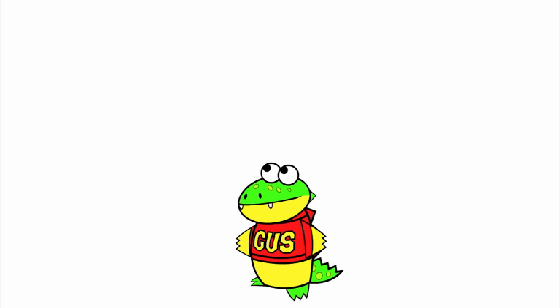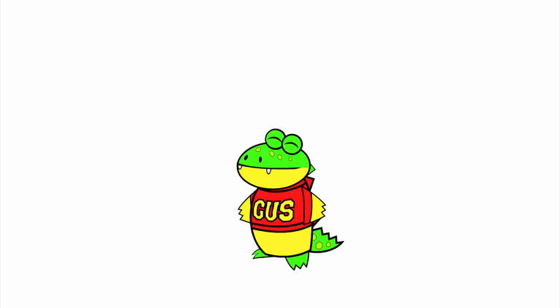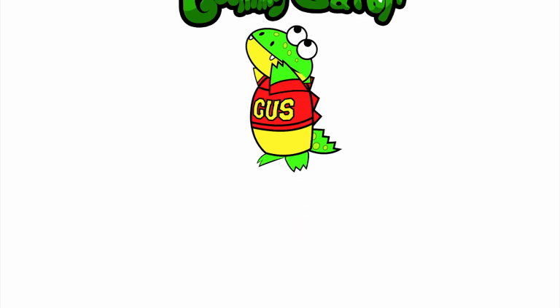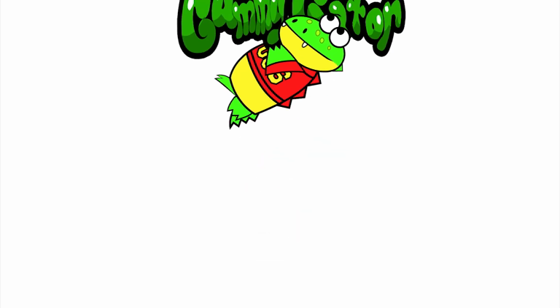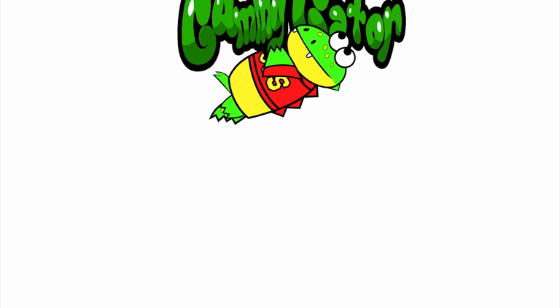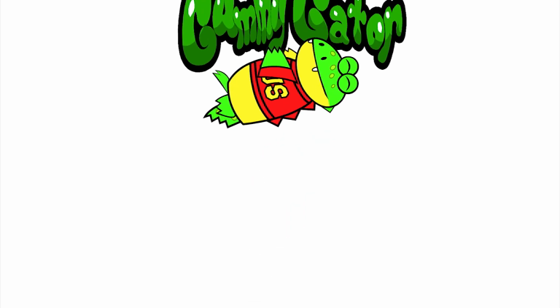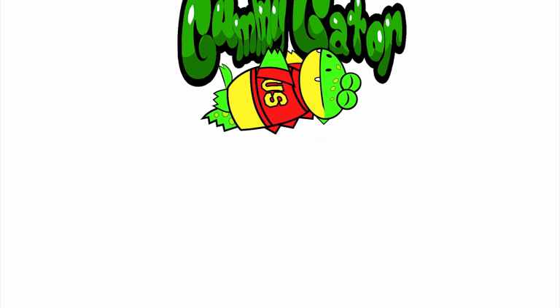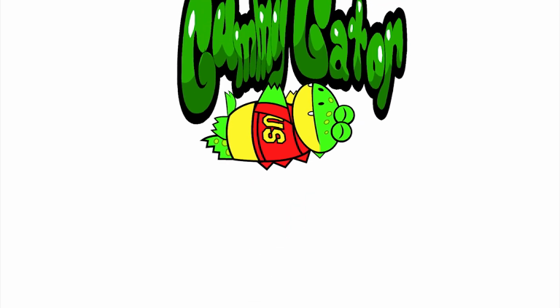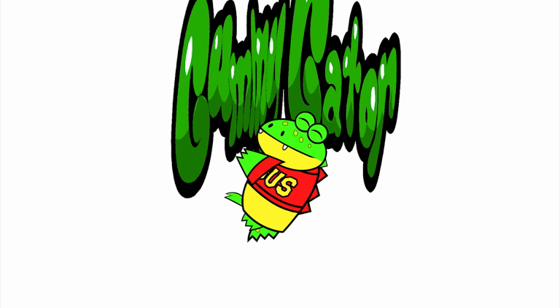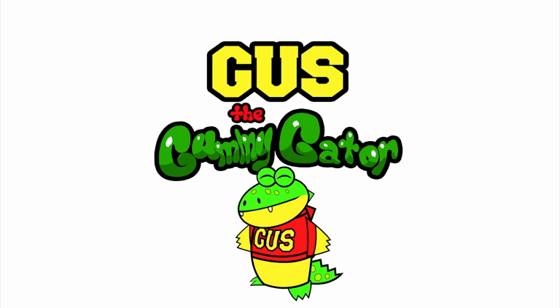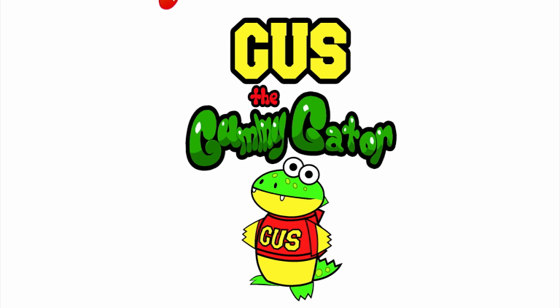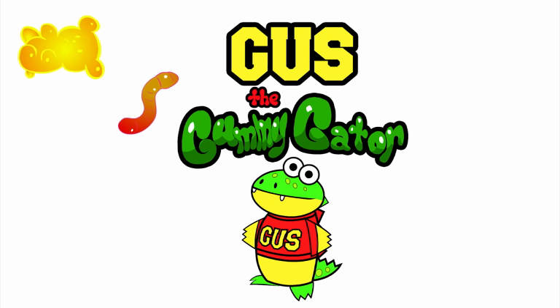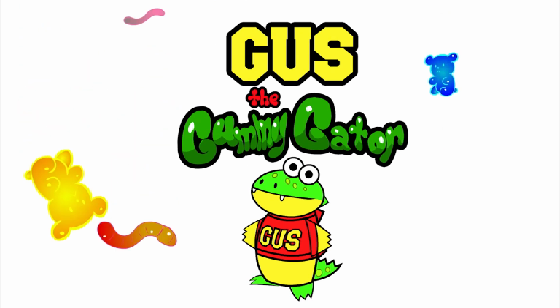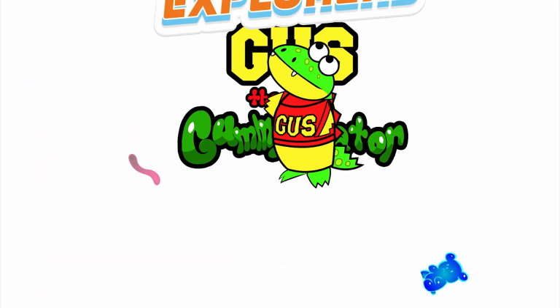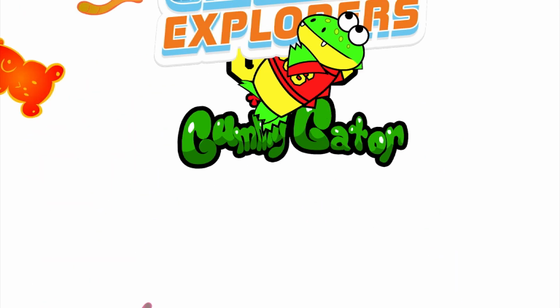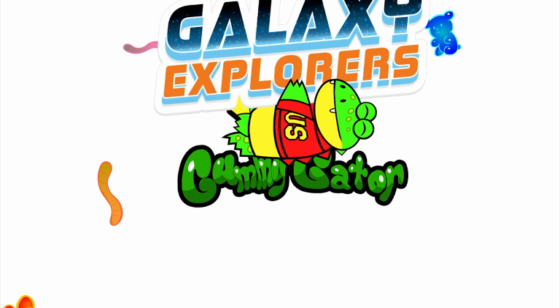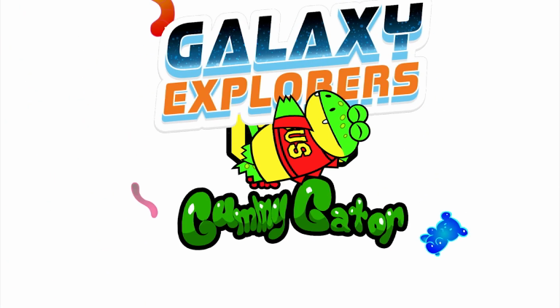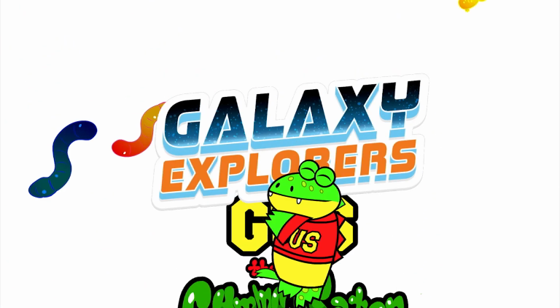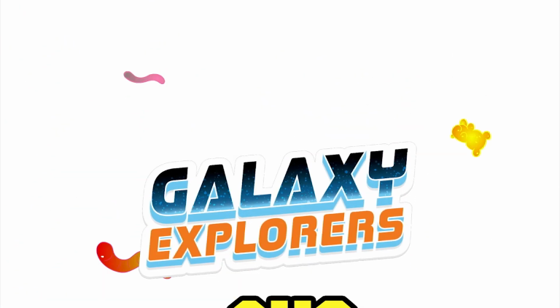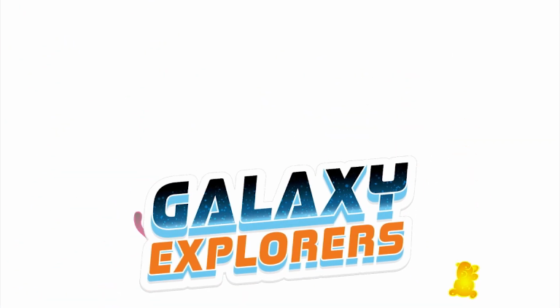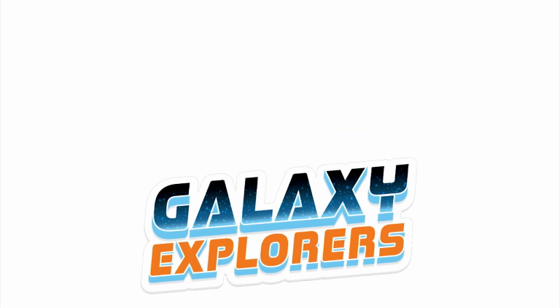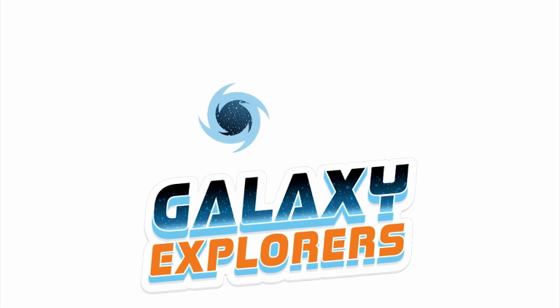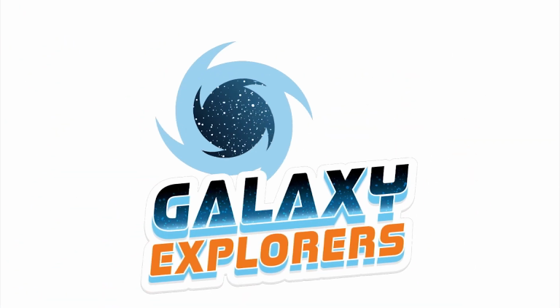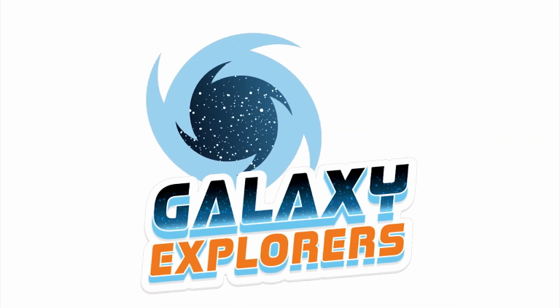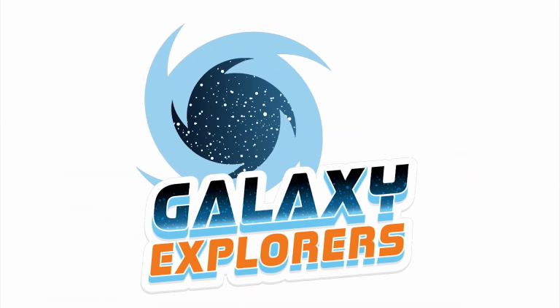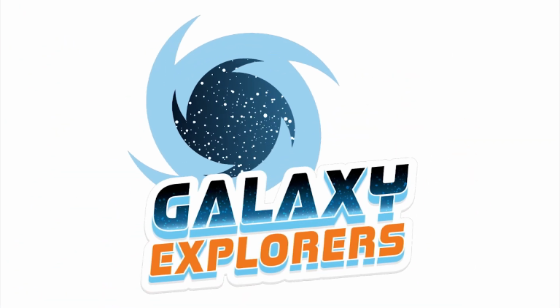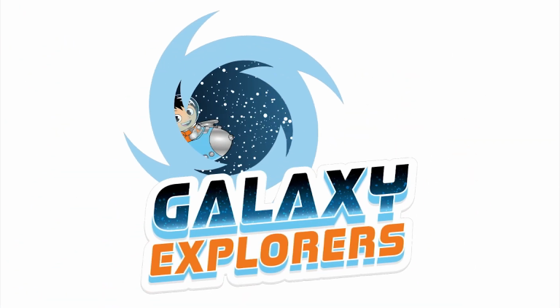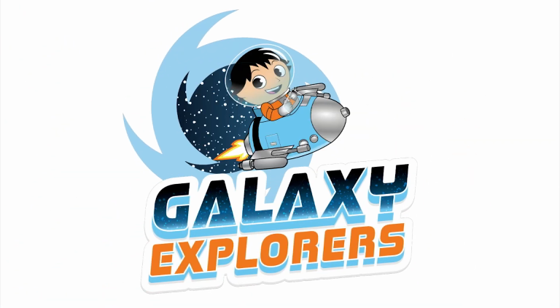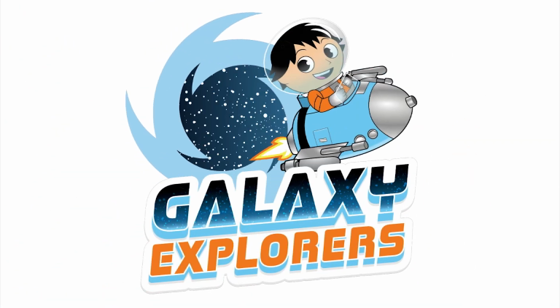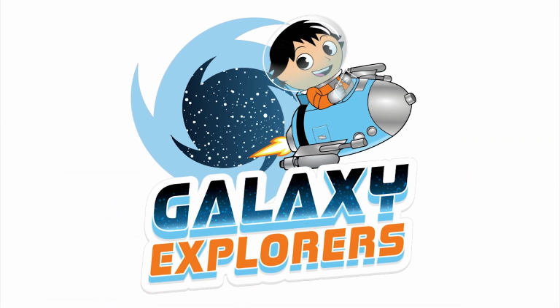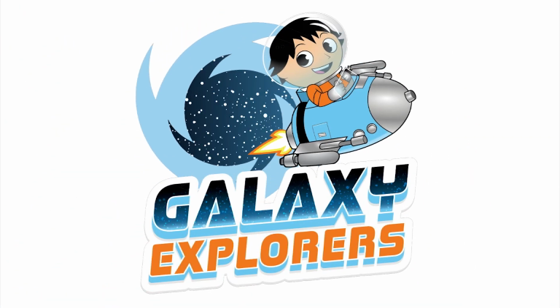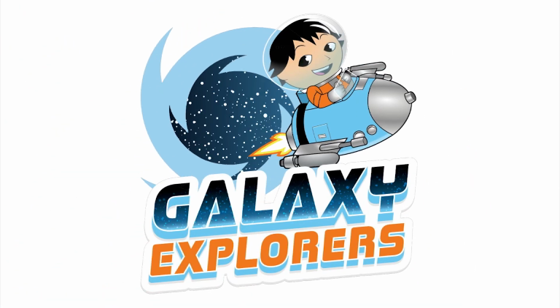I'm Leslie Gummy Gator! Today, we're Galaxy Explorers! Let's go!